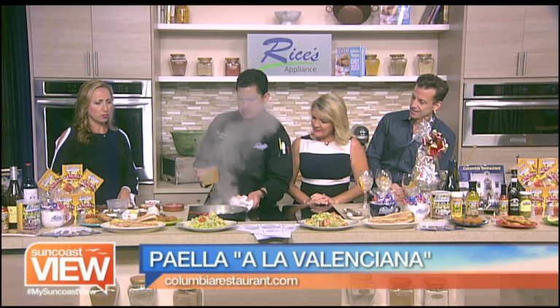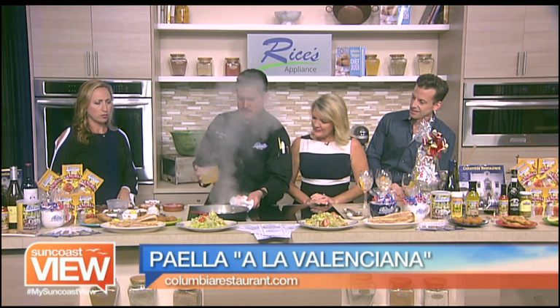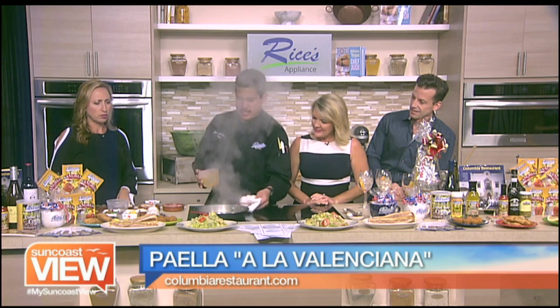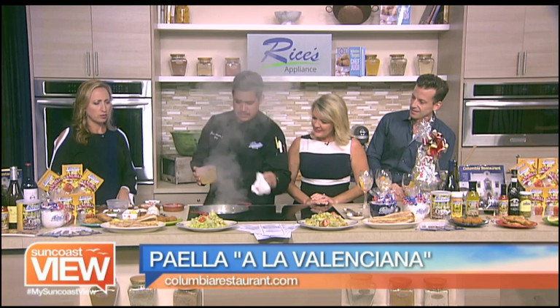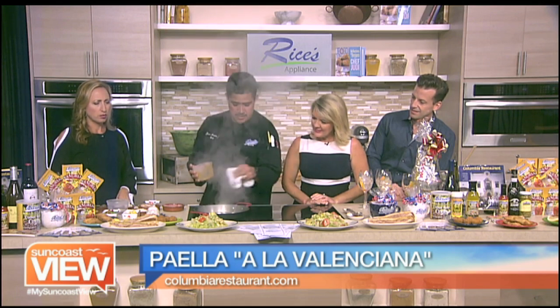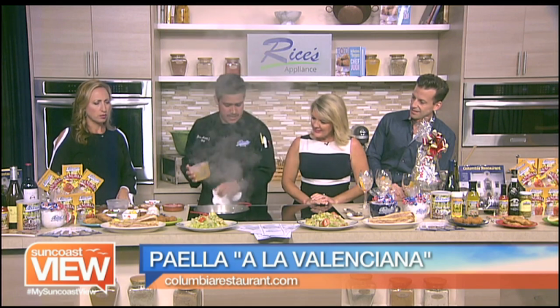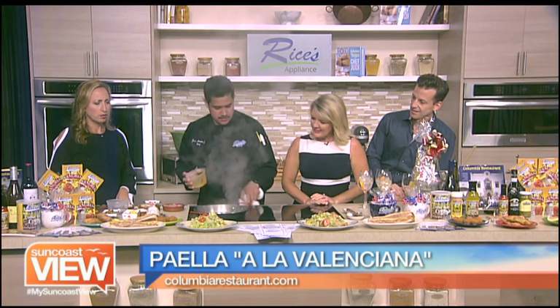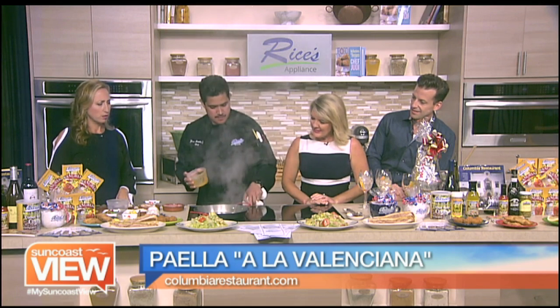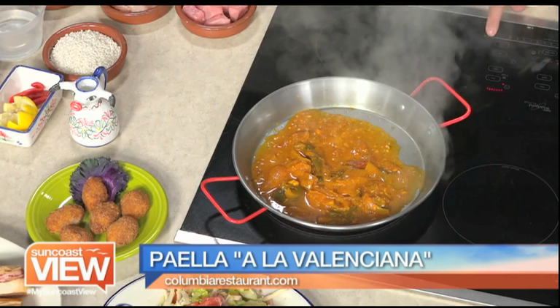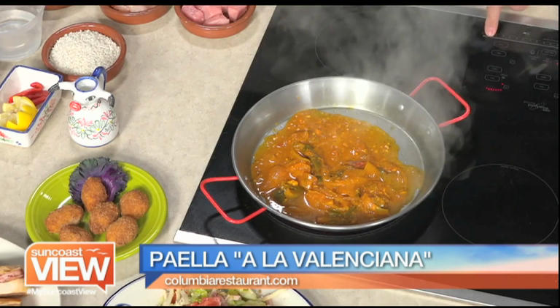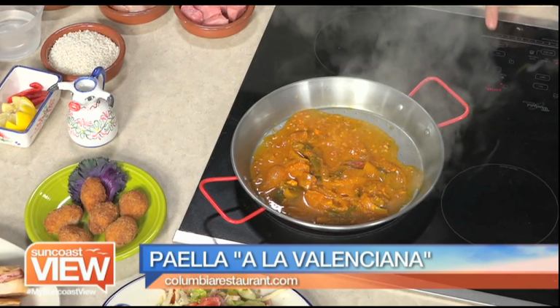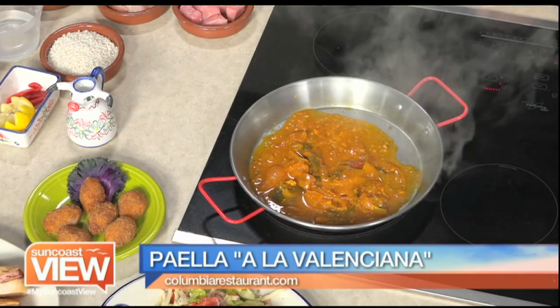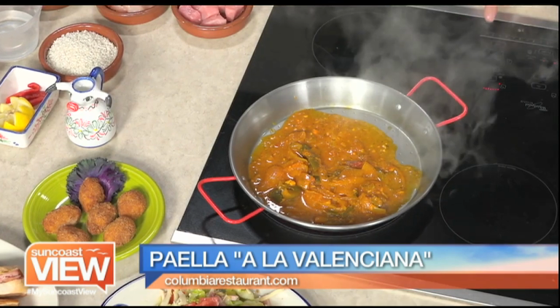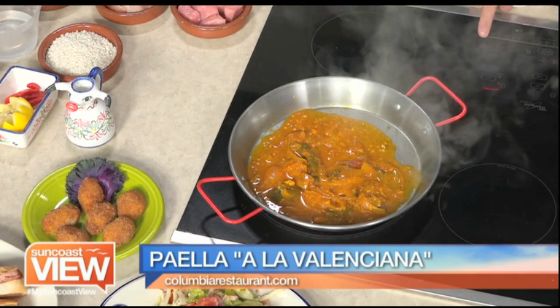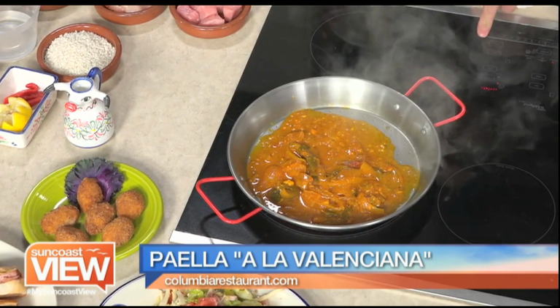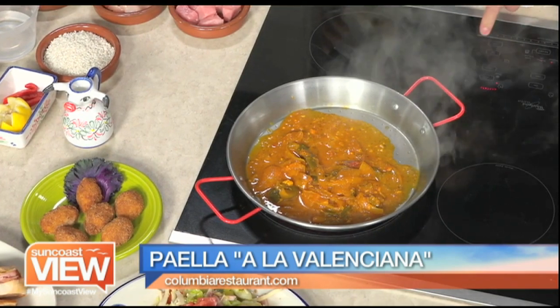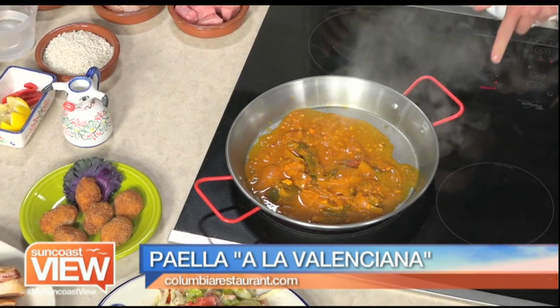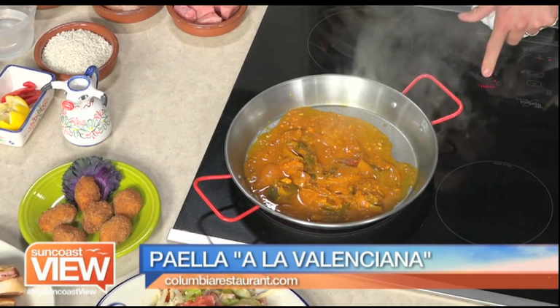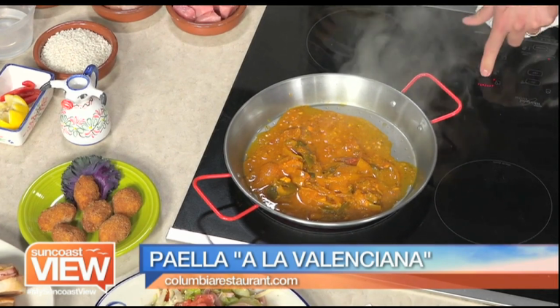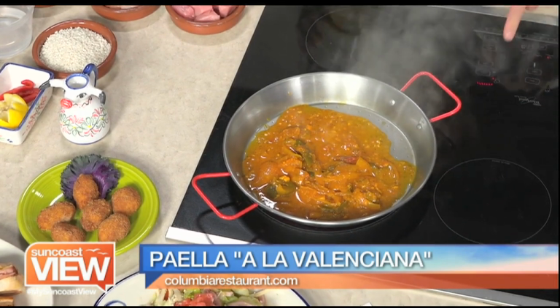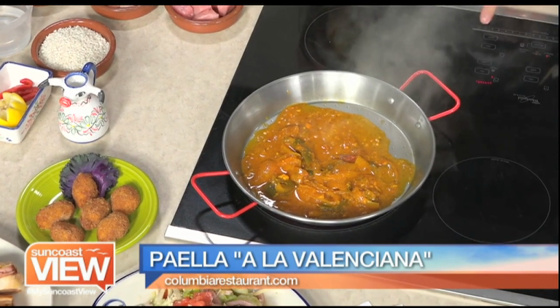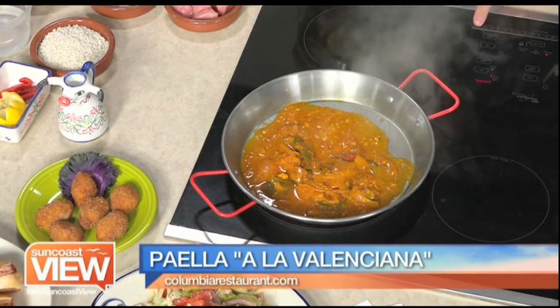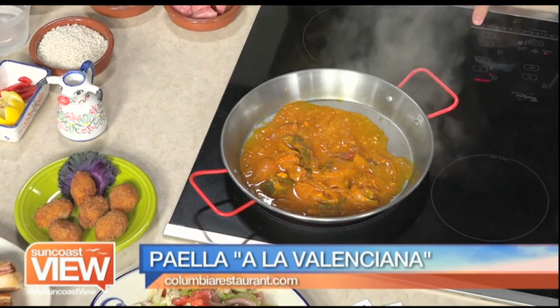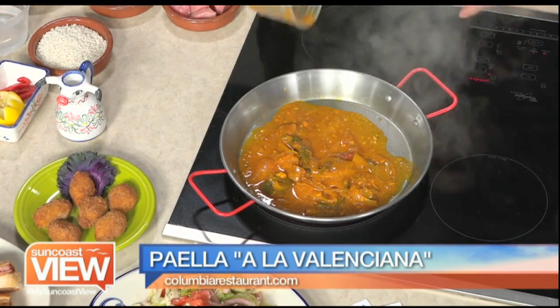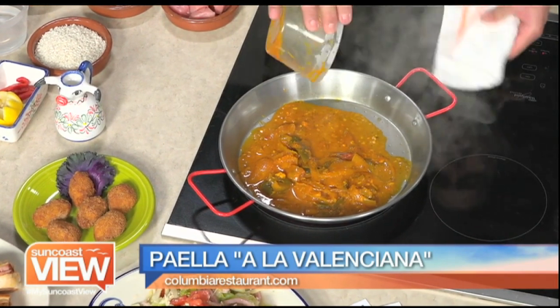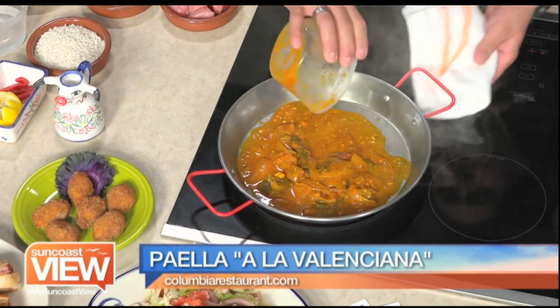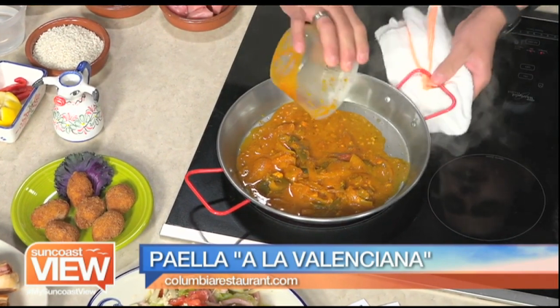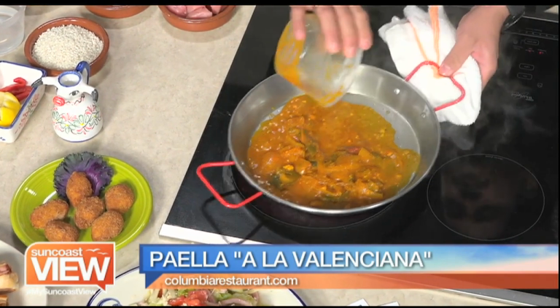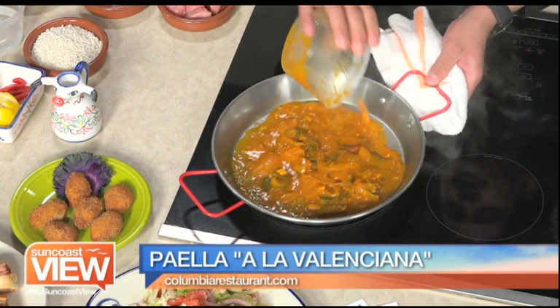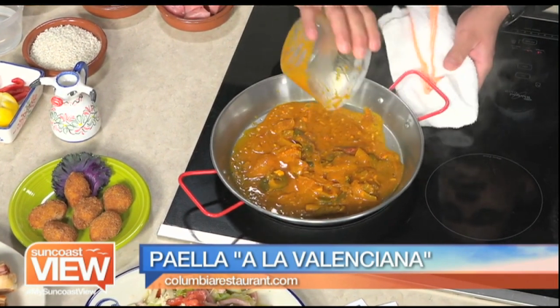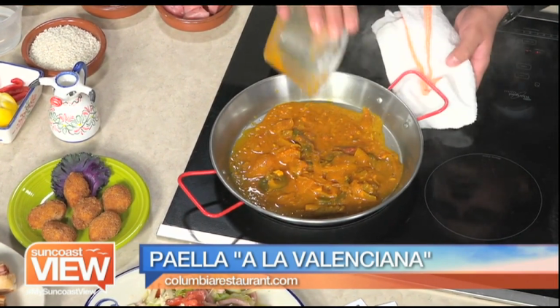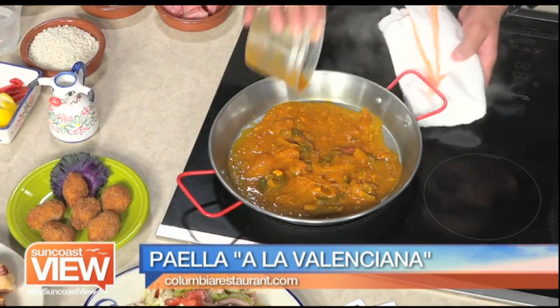So nice and hot. Peppers and onions and spices? Yes. All the good stuff right there.